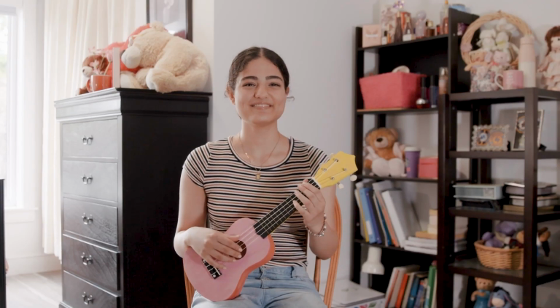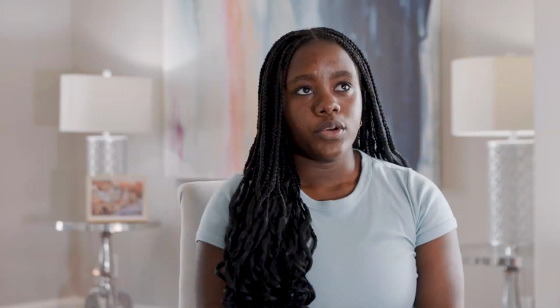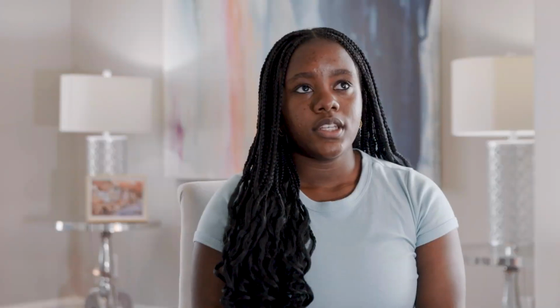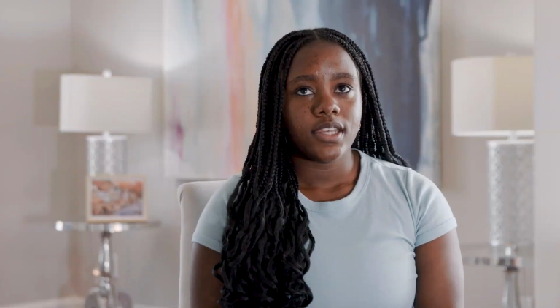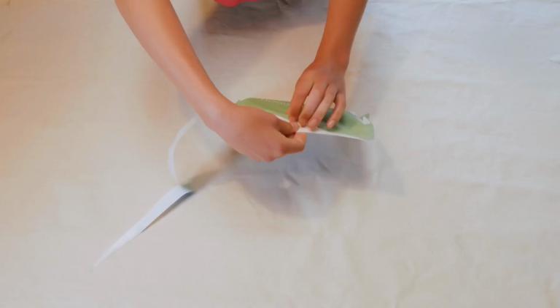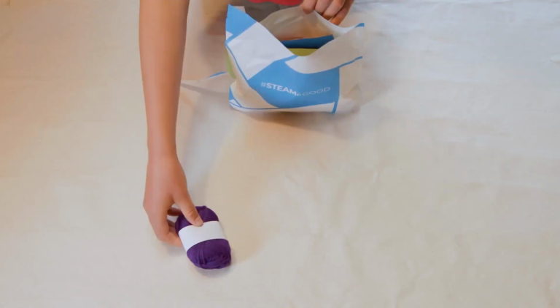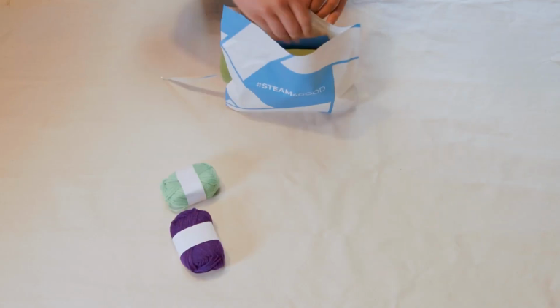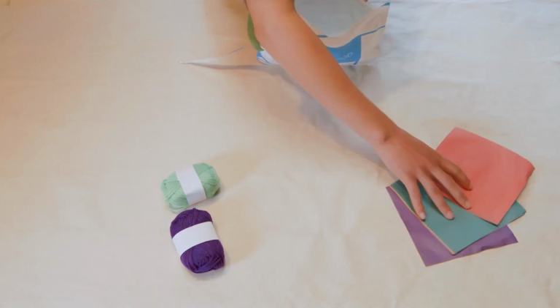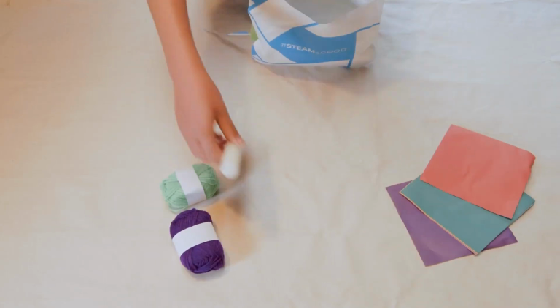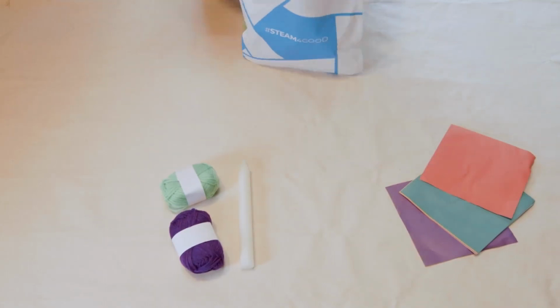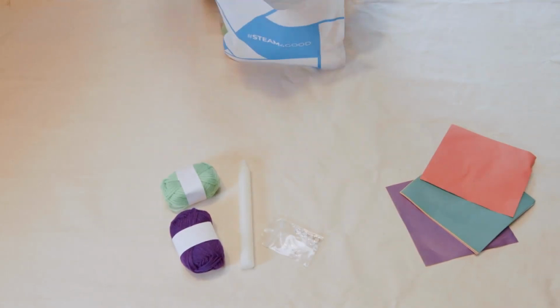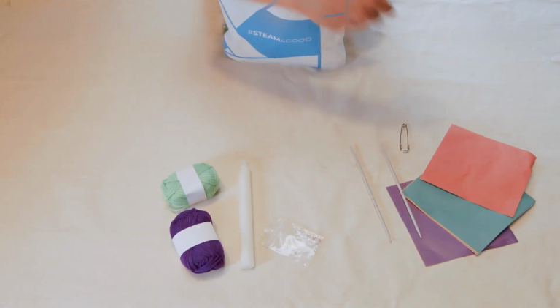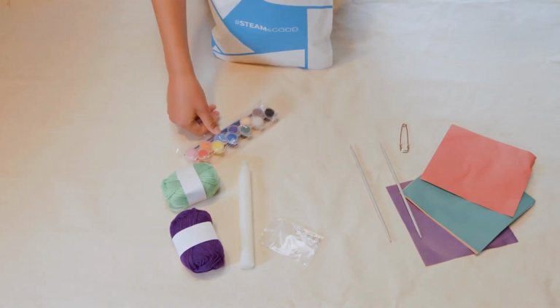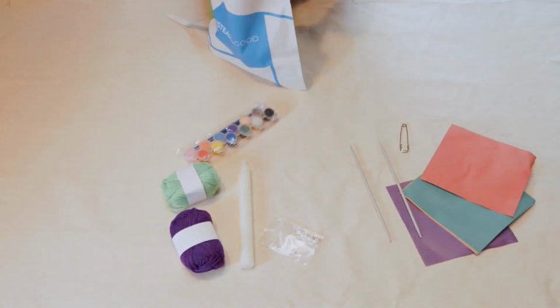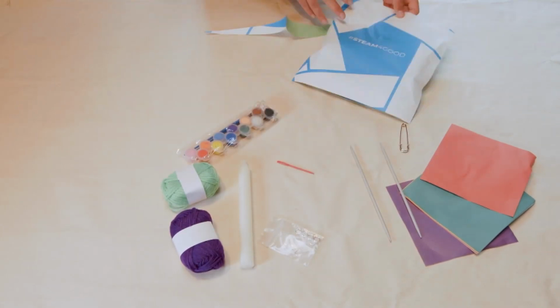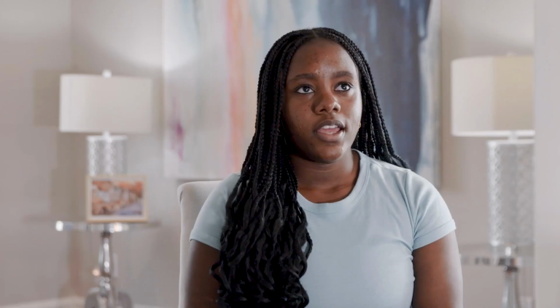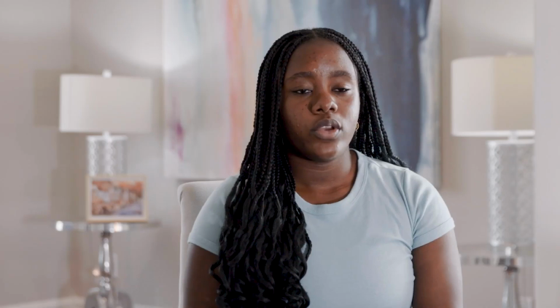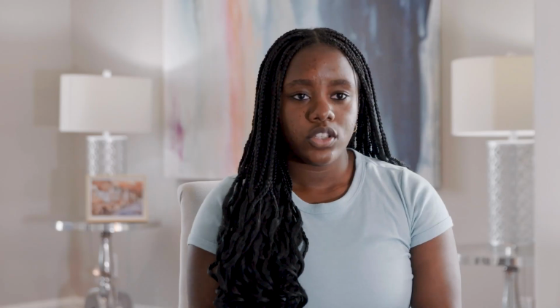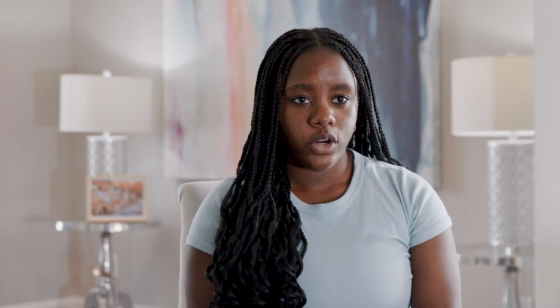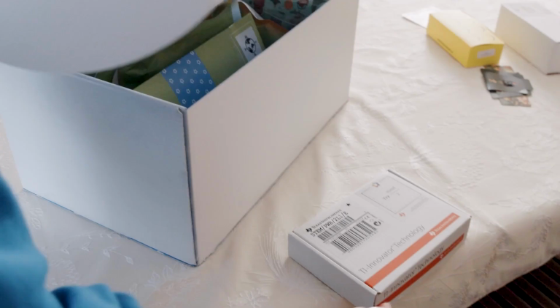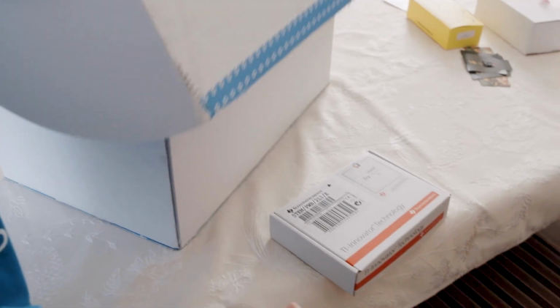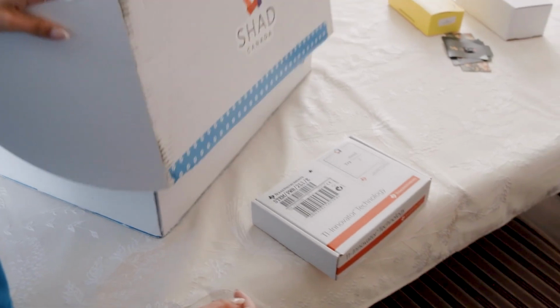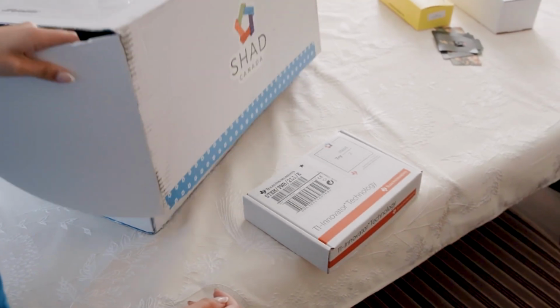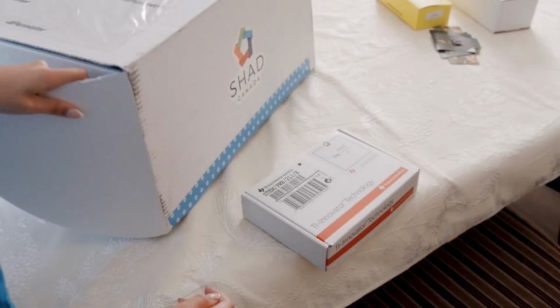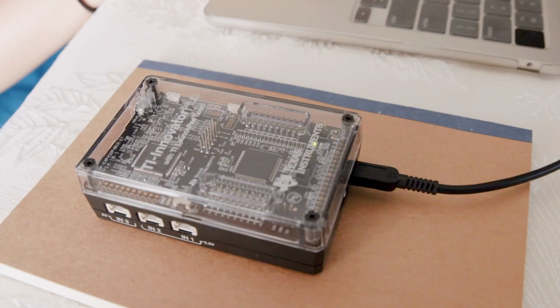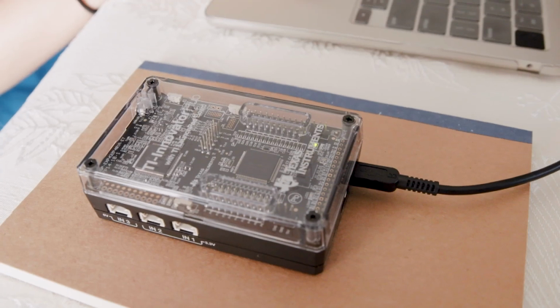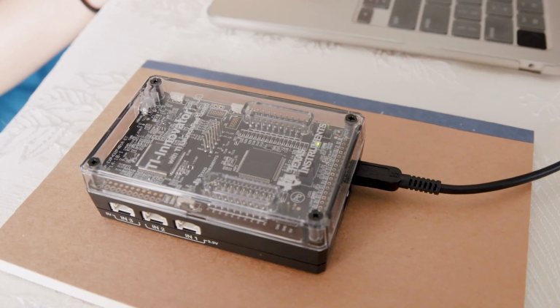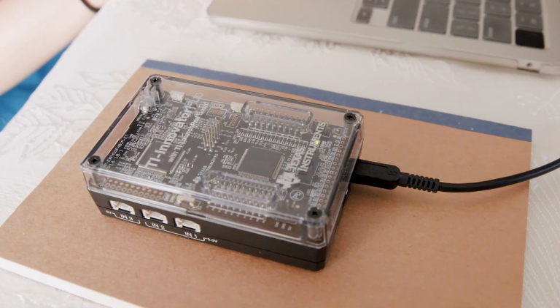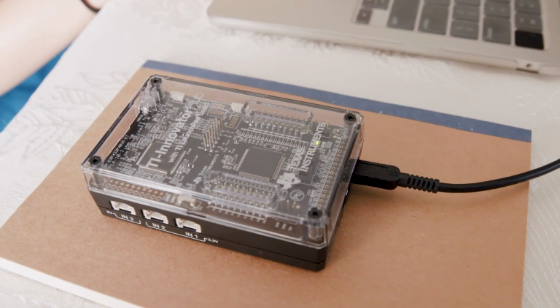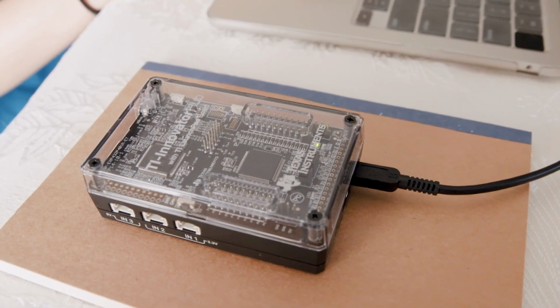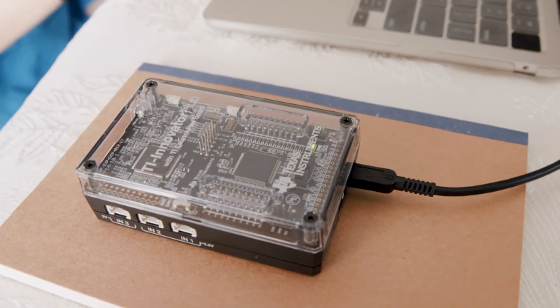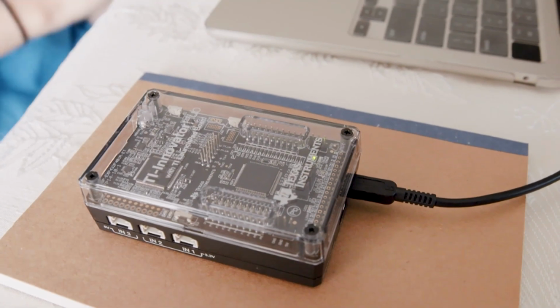We did a session where we learned about knitting, and we got to work with the Texas Instruments plug-in that we could code on.